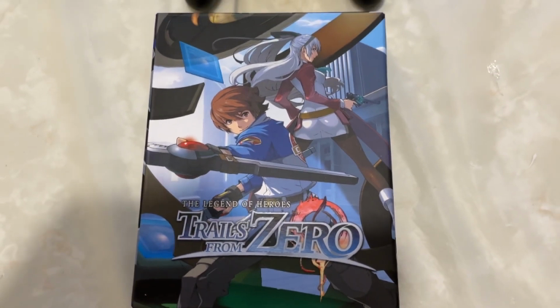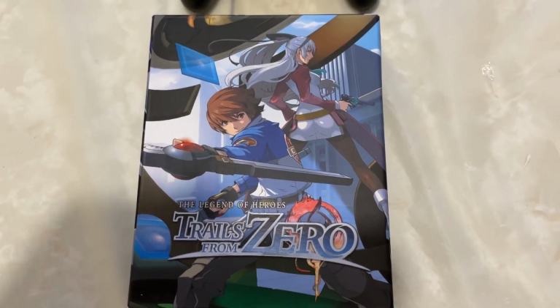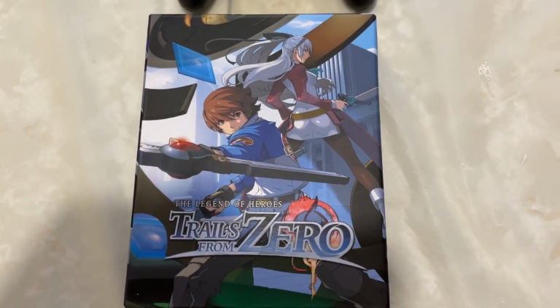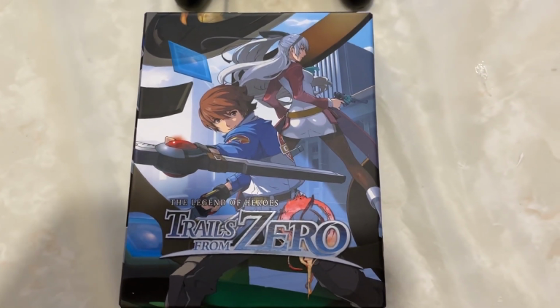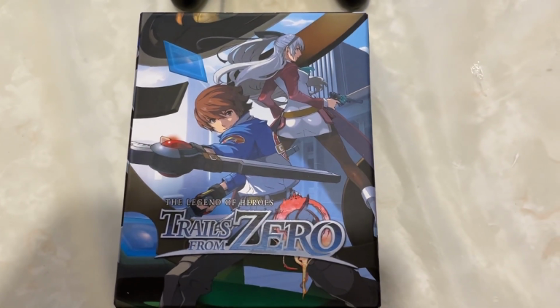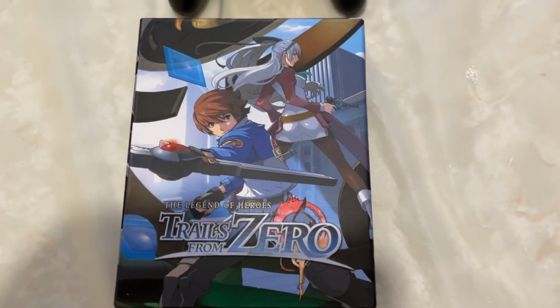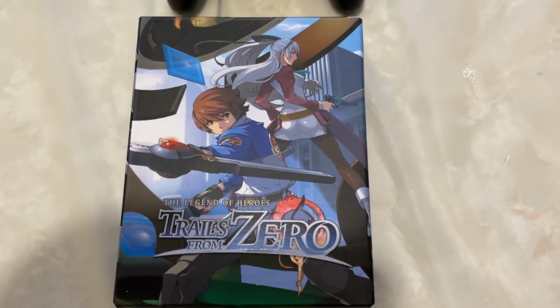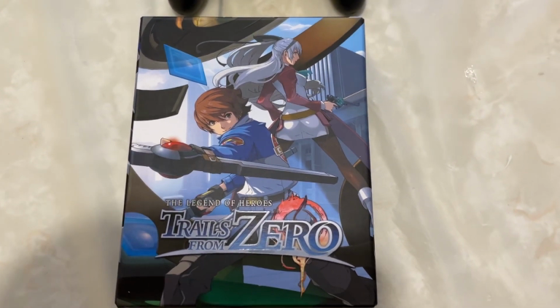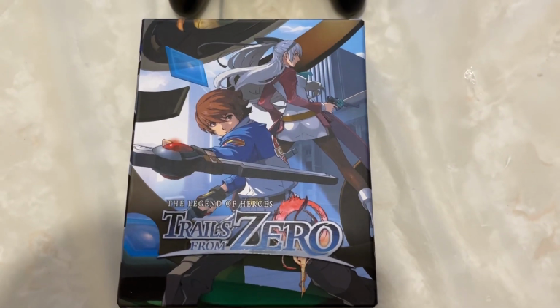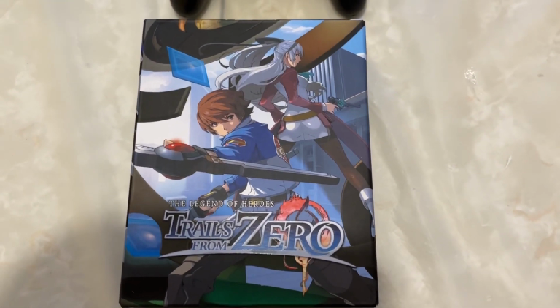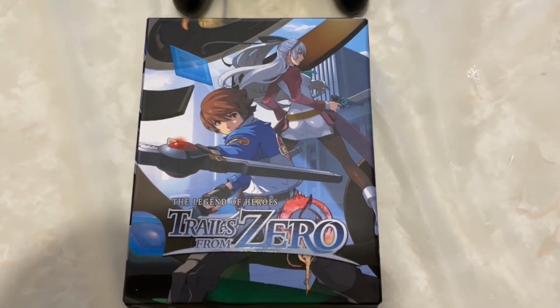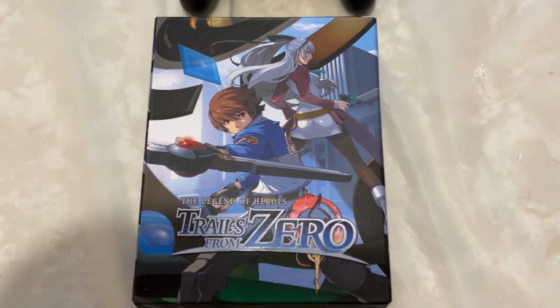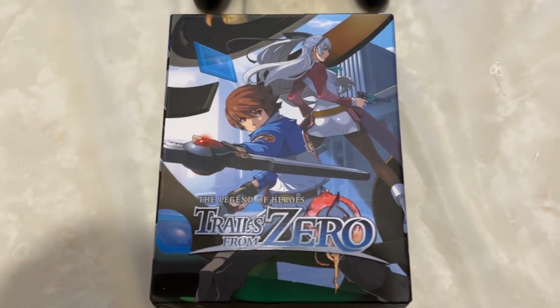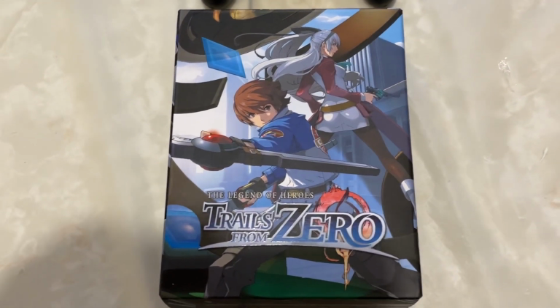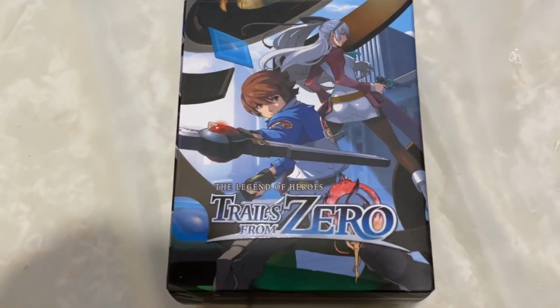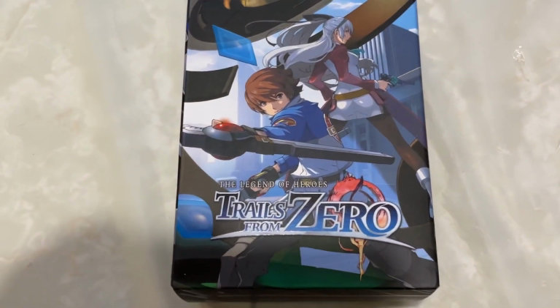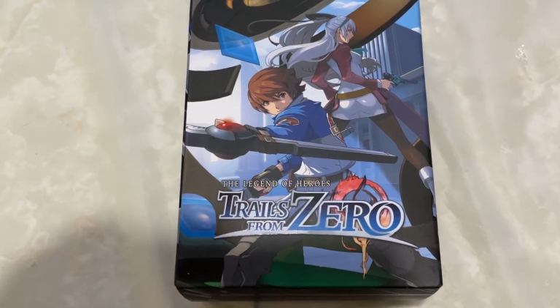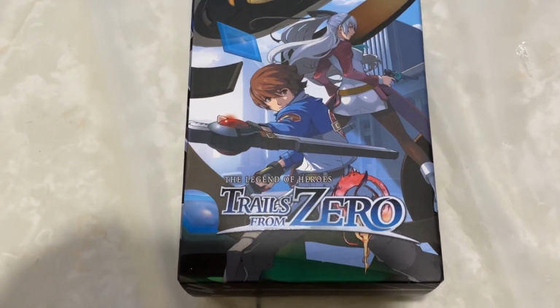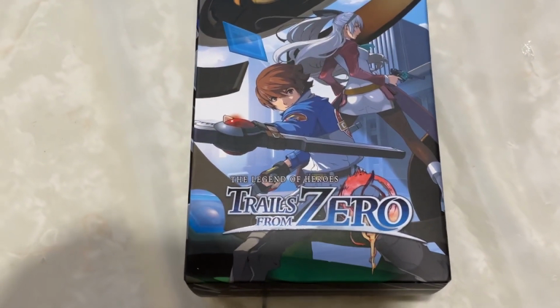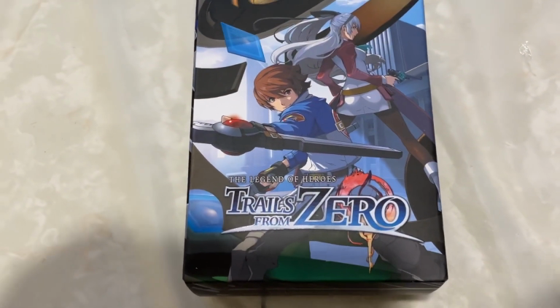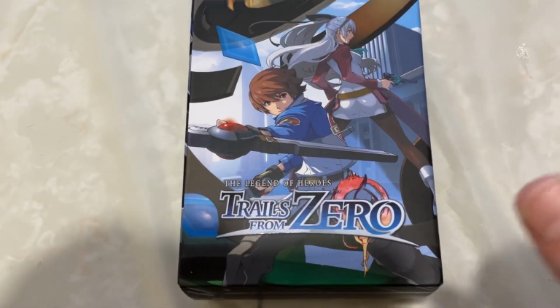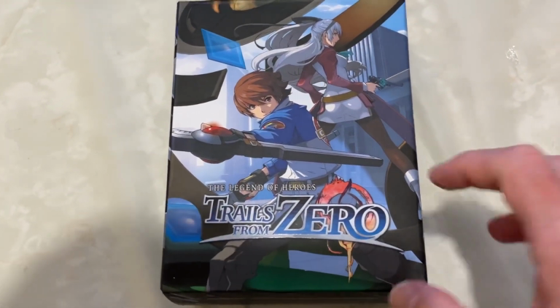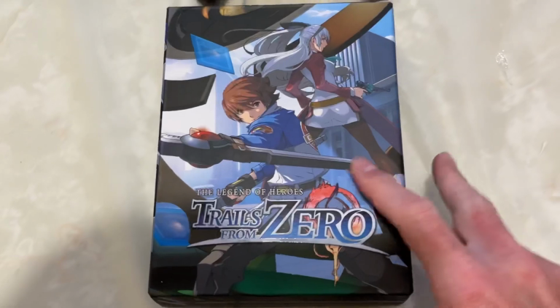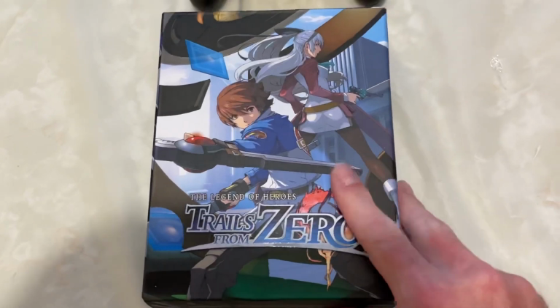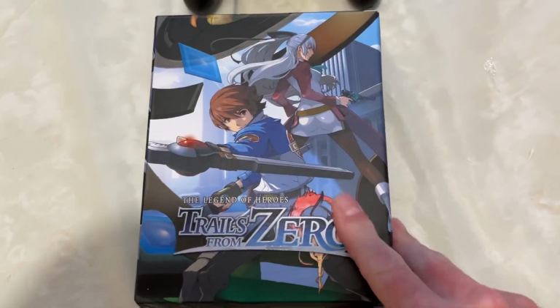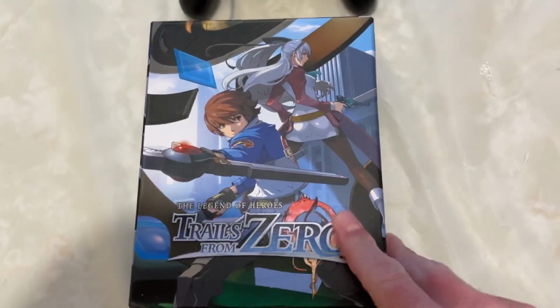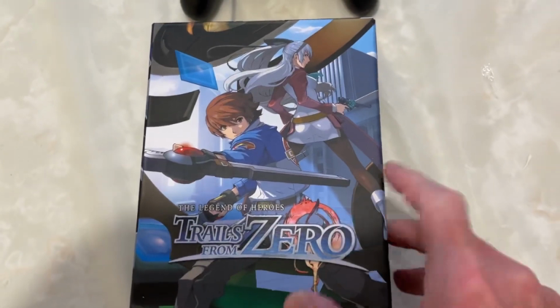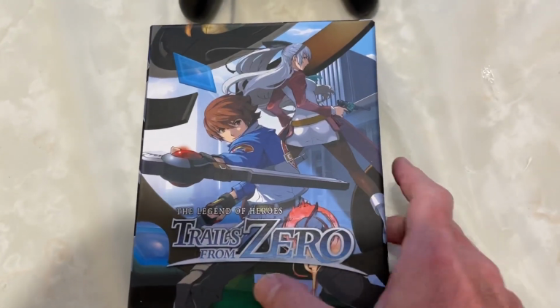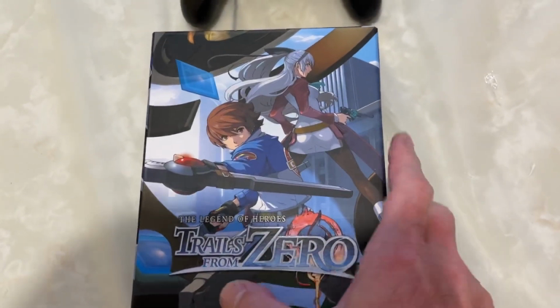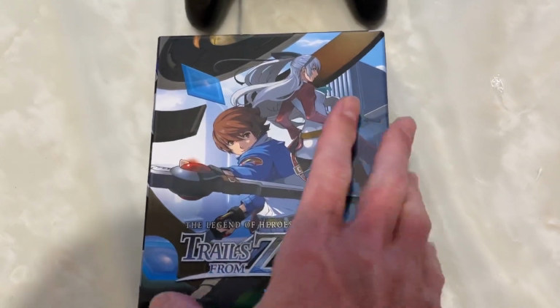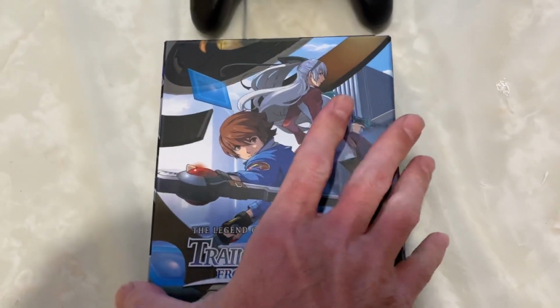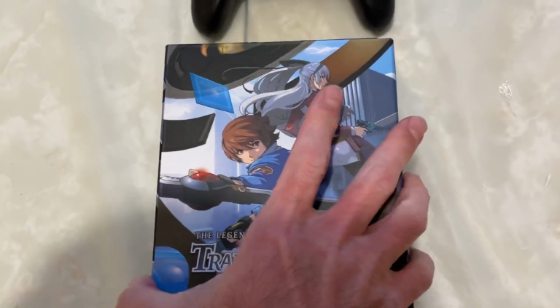Hey everybody, this is Ellie, and I am here for a very, very special unboxing video.